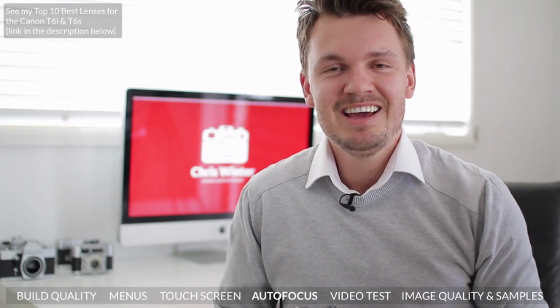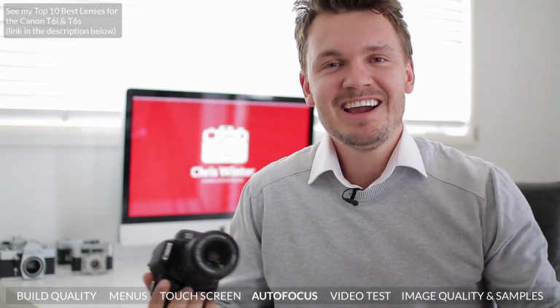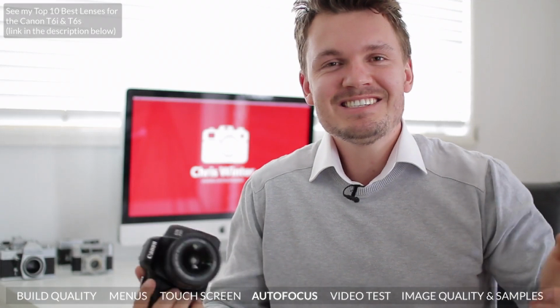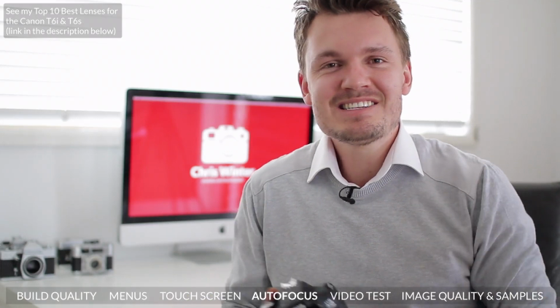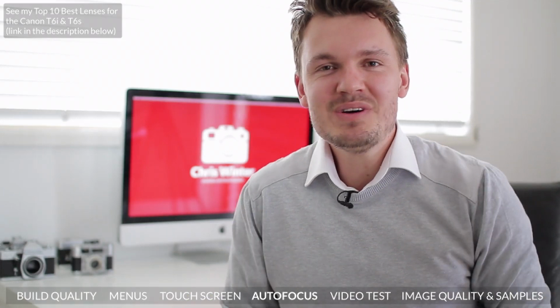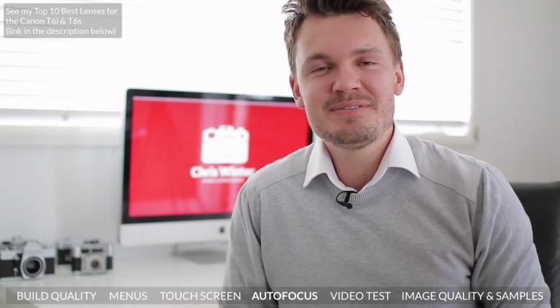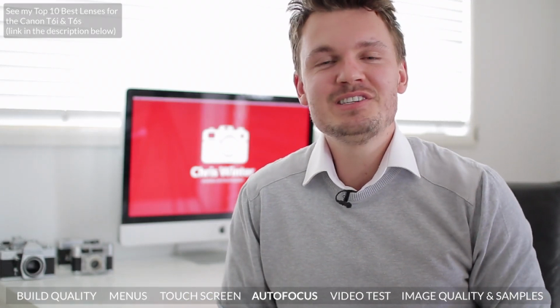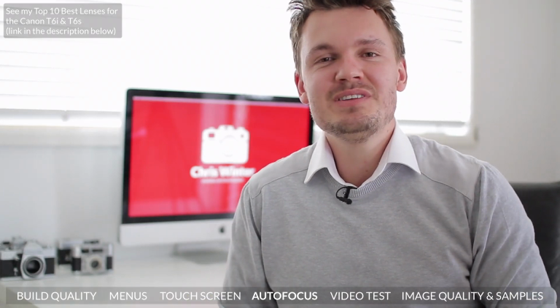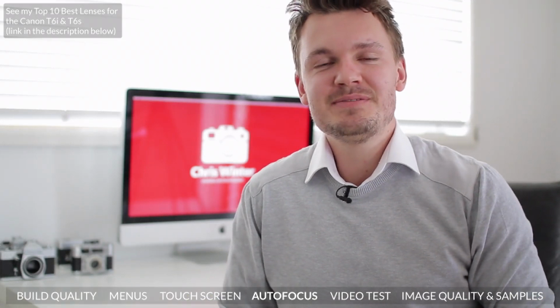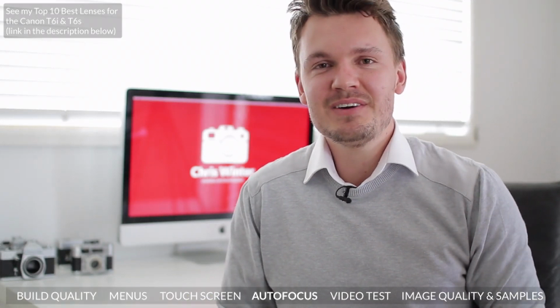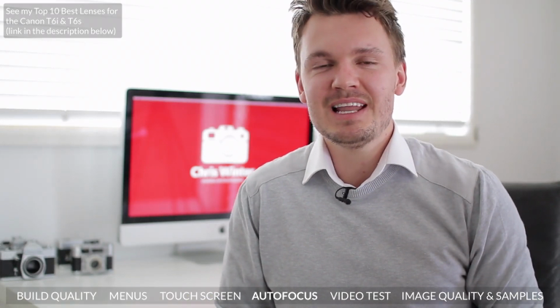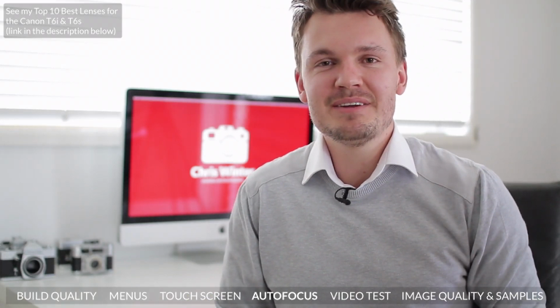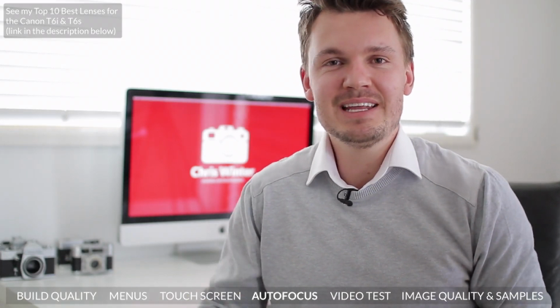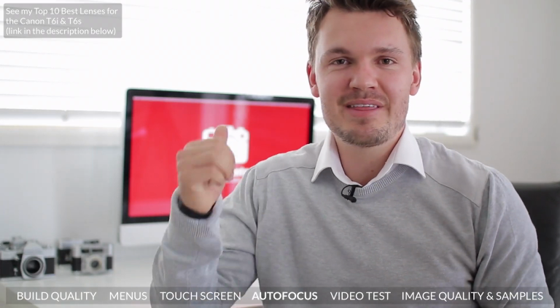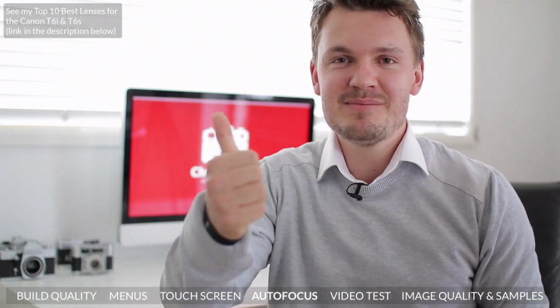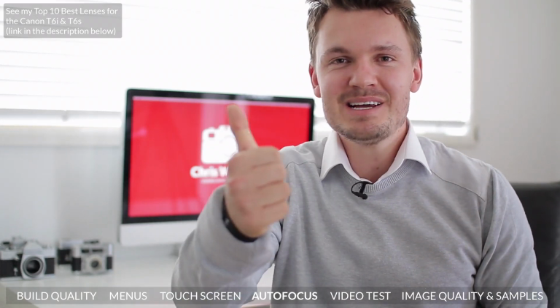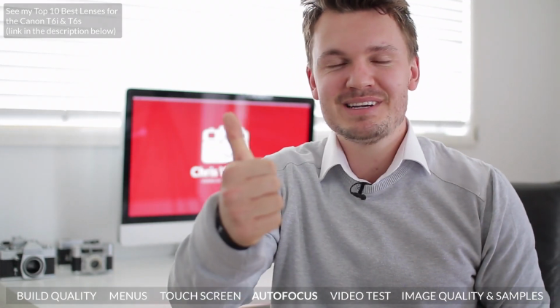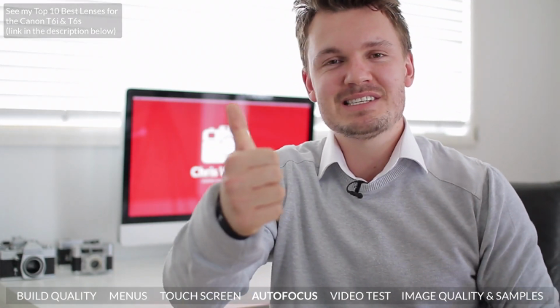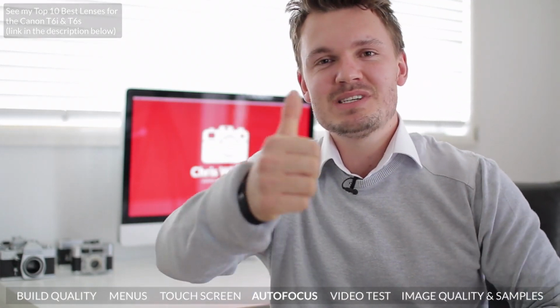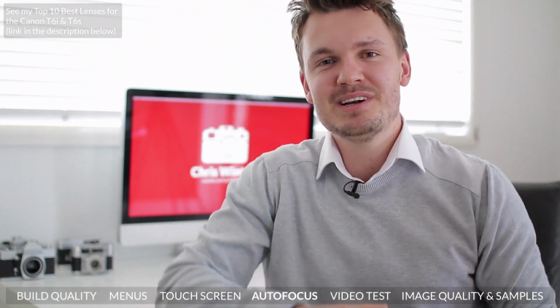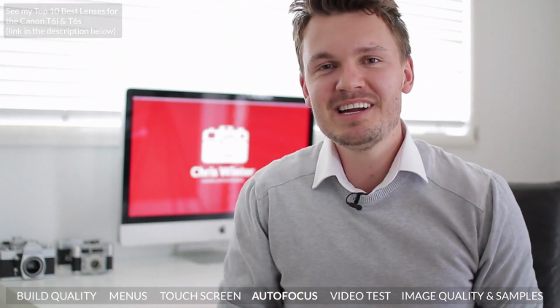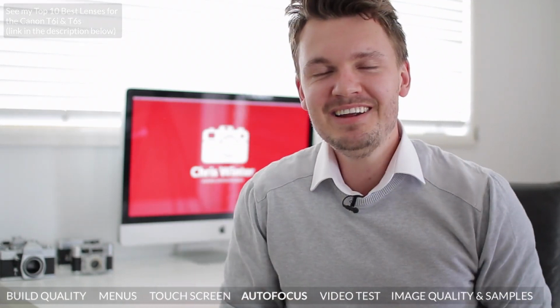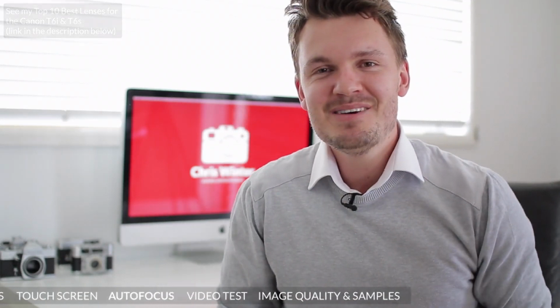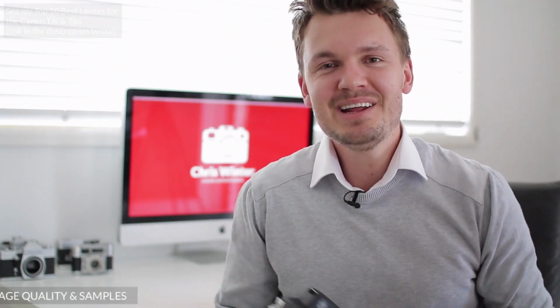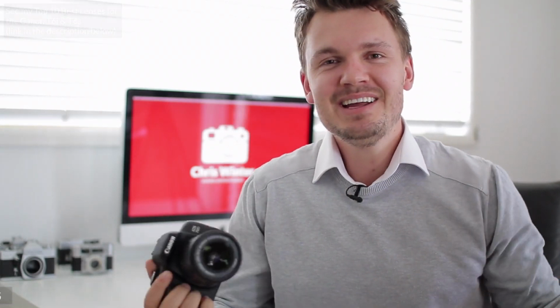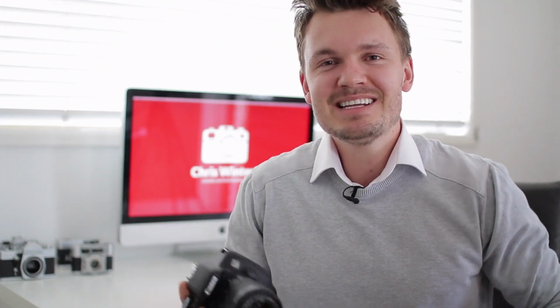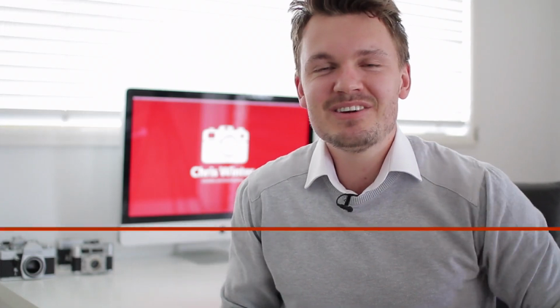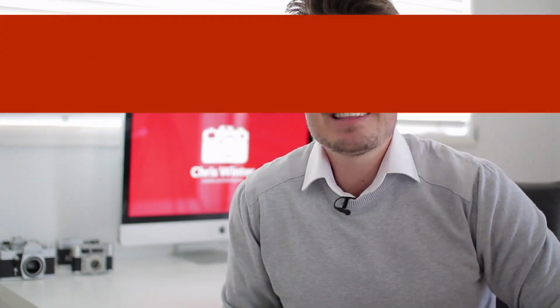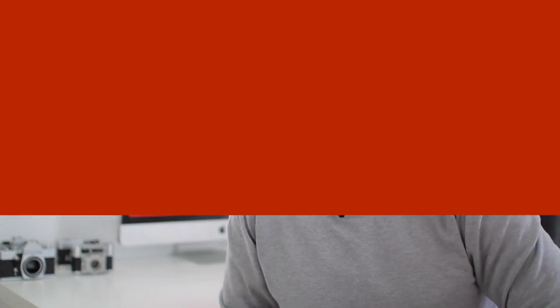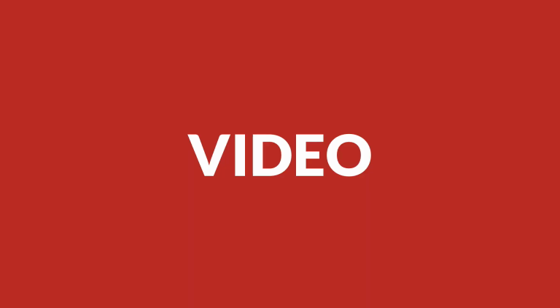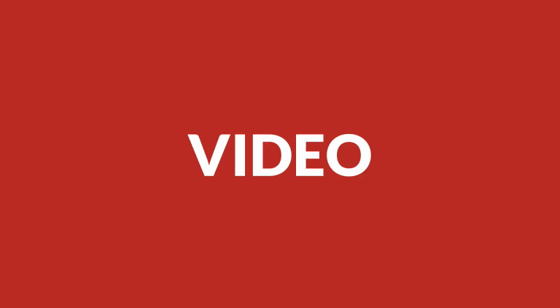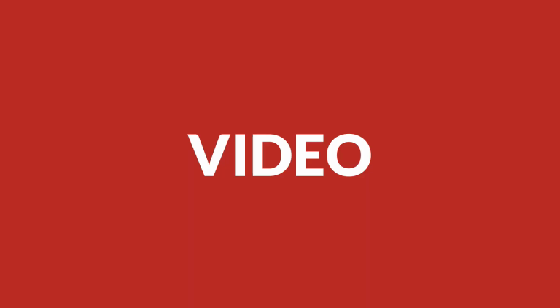If you're enjoying this video, I'd love it if you leave a thumbs up — that's always appreciated. But anyway, let's get on to the next part of the video.